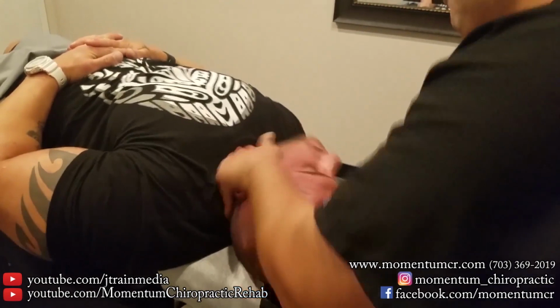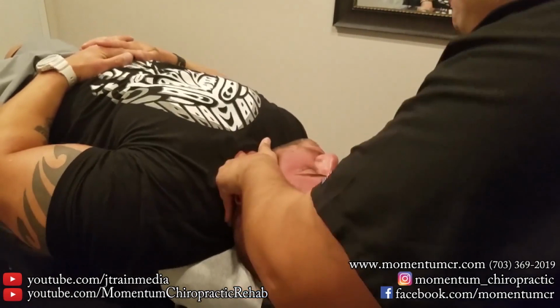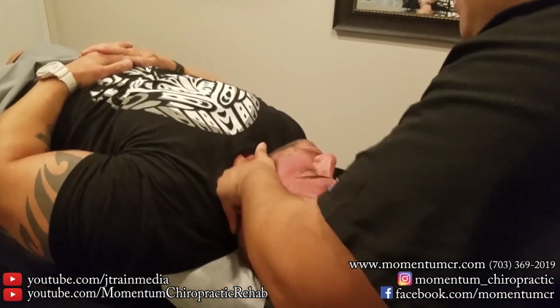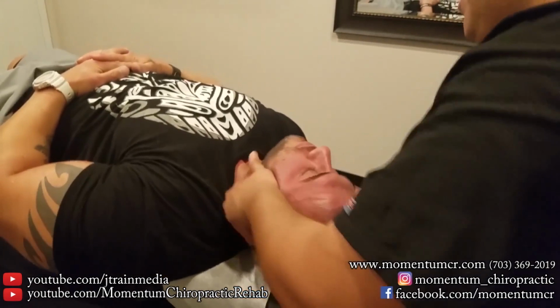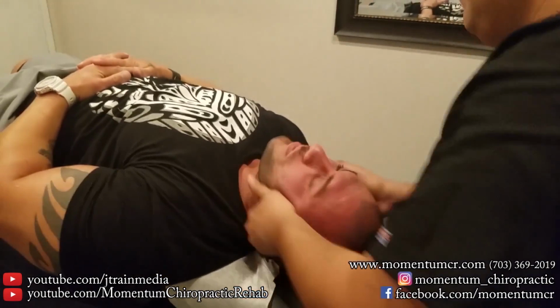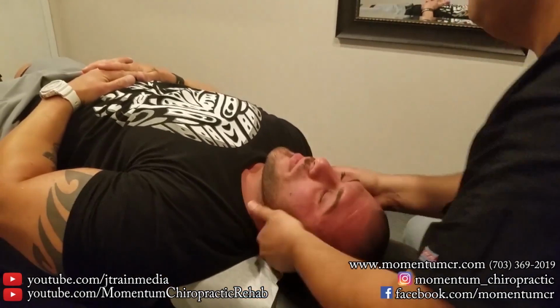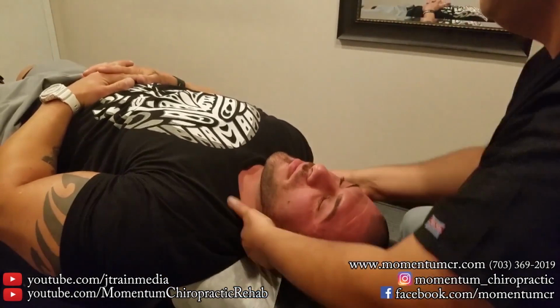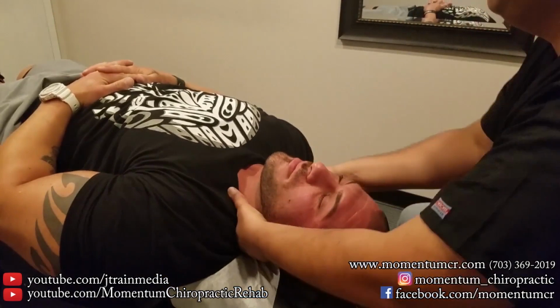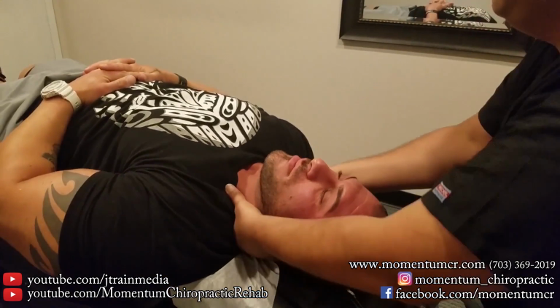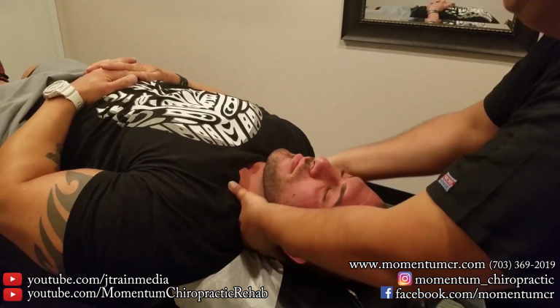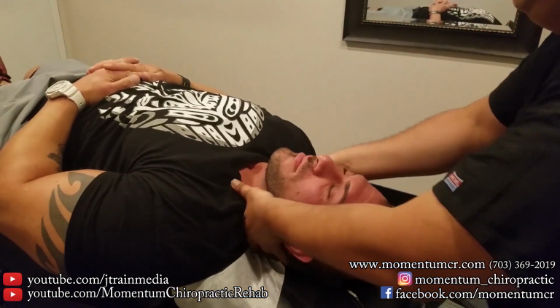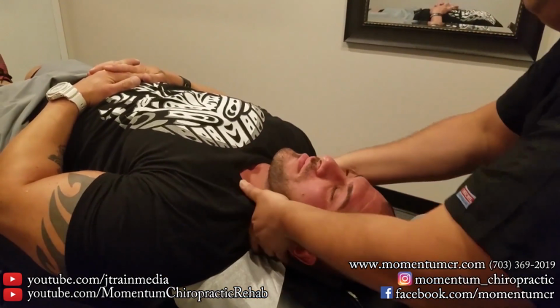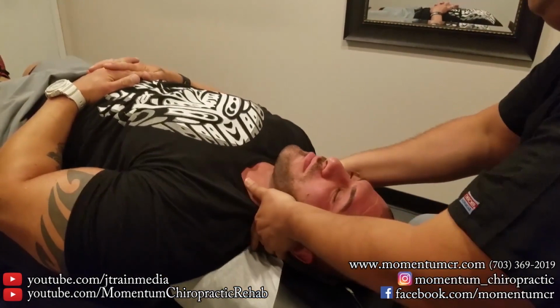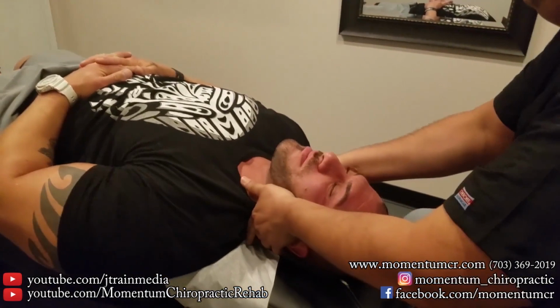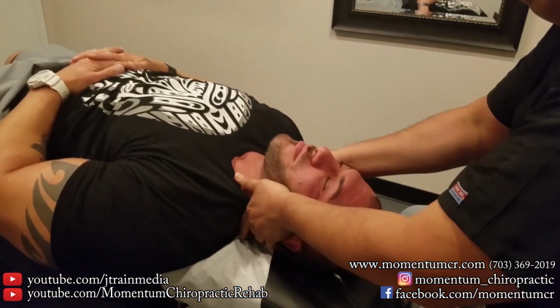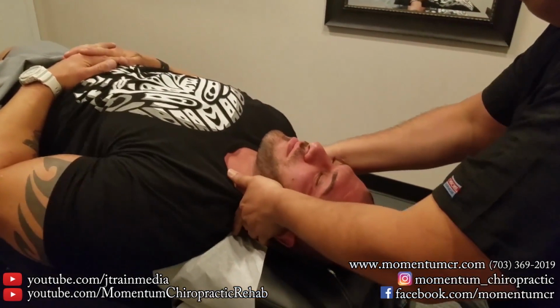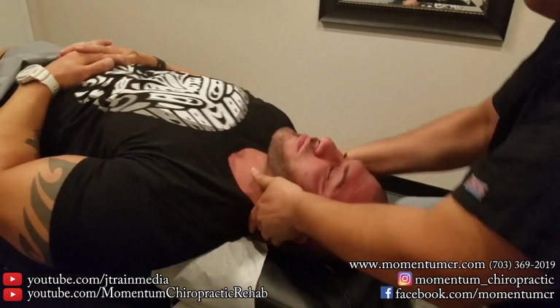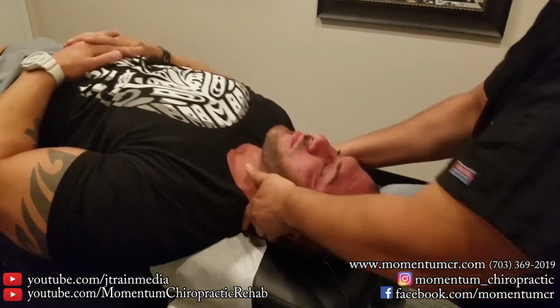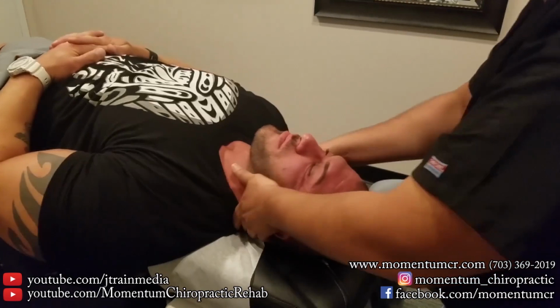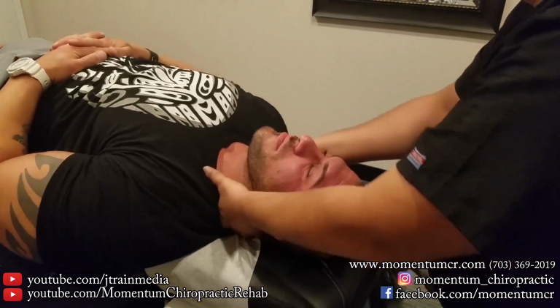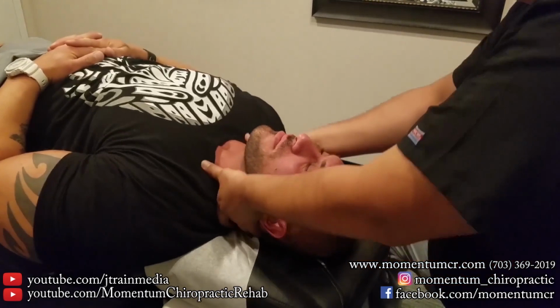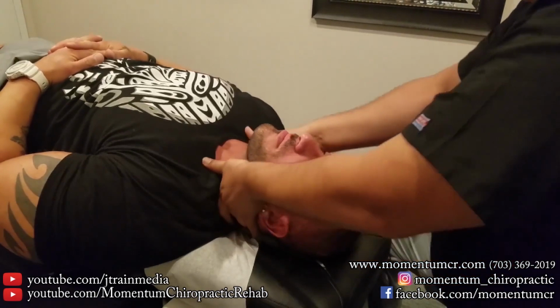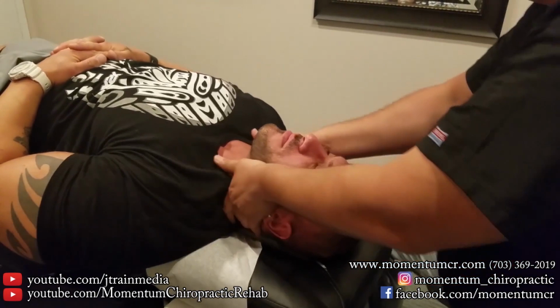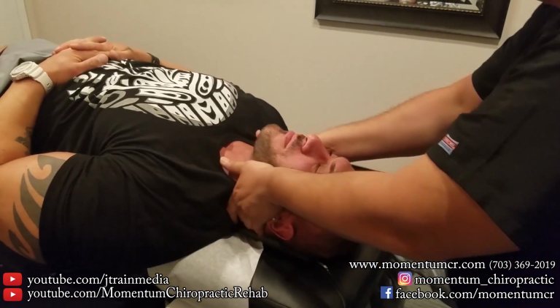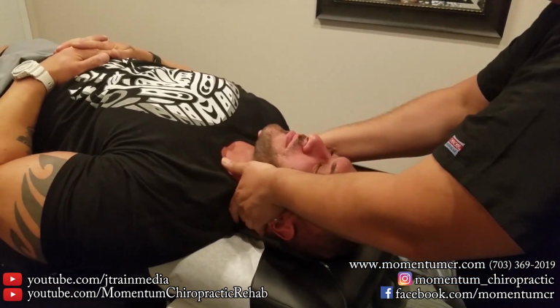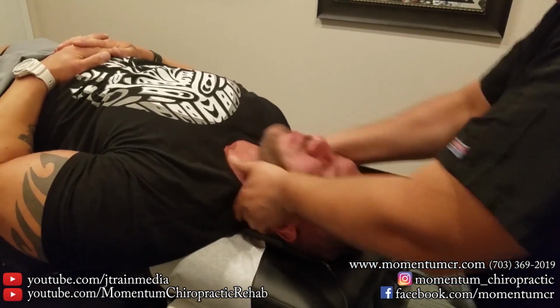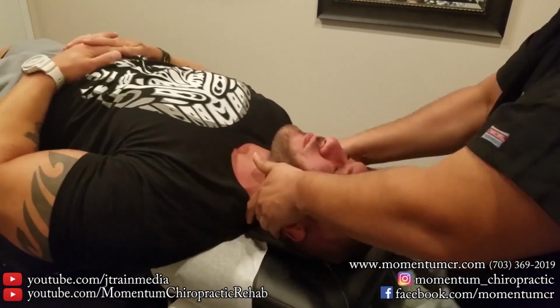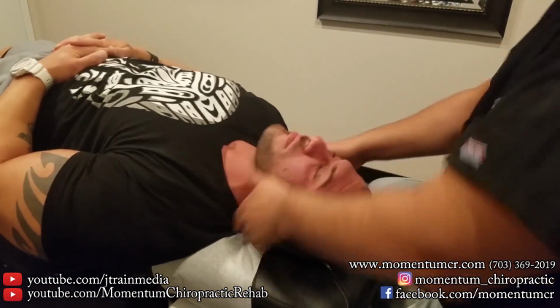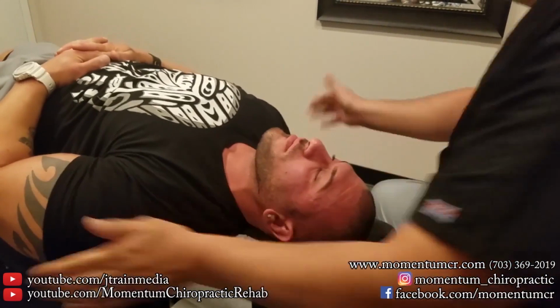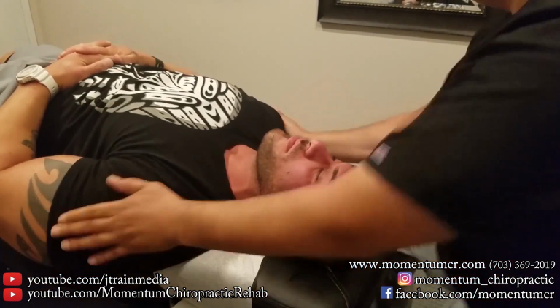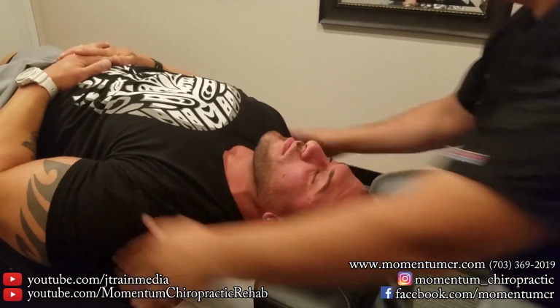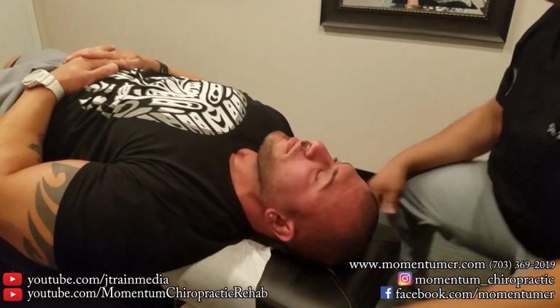Relax right here. There we go. Relax there. One more. All right, very good.